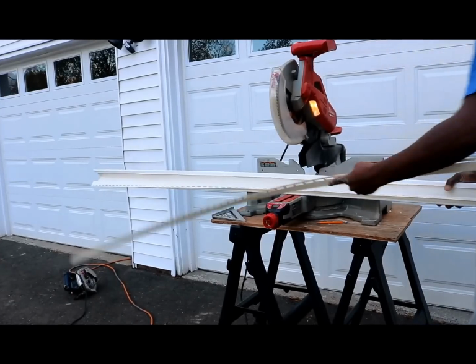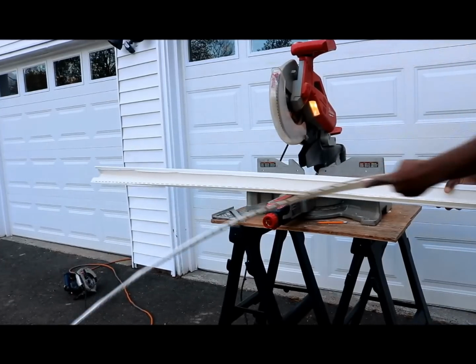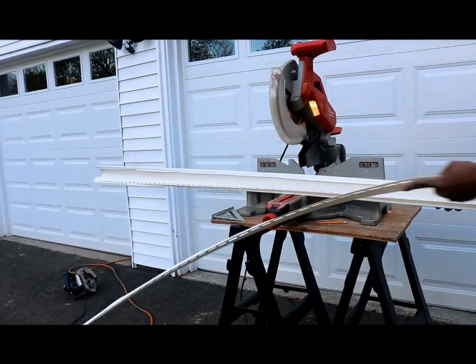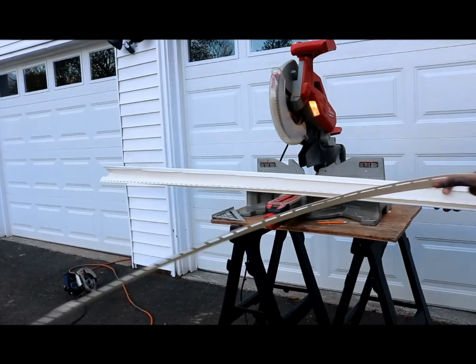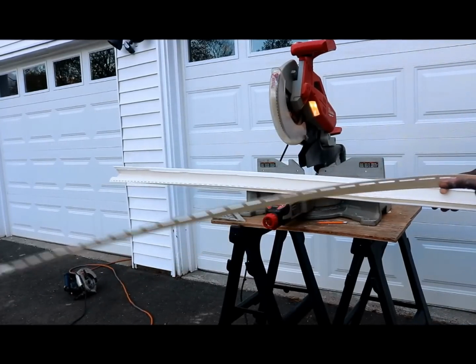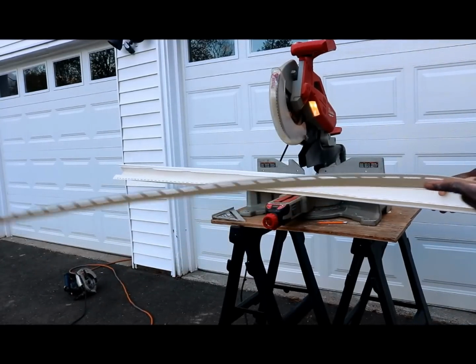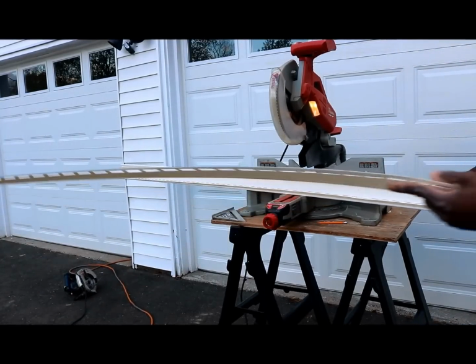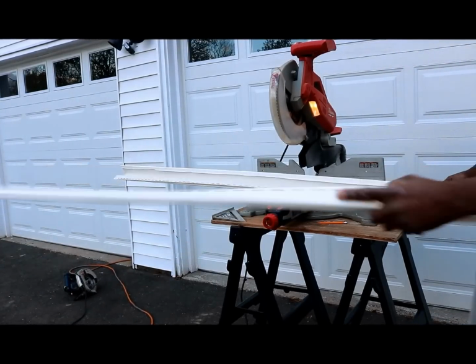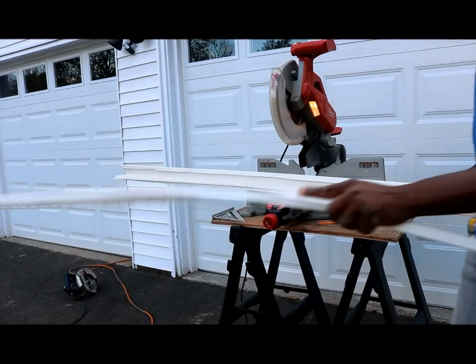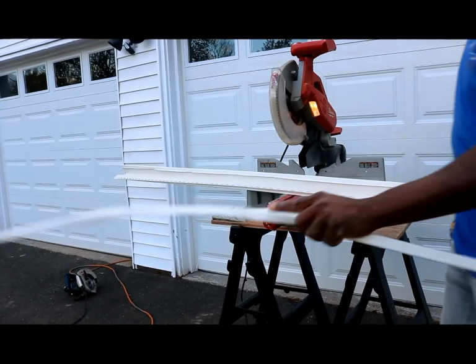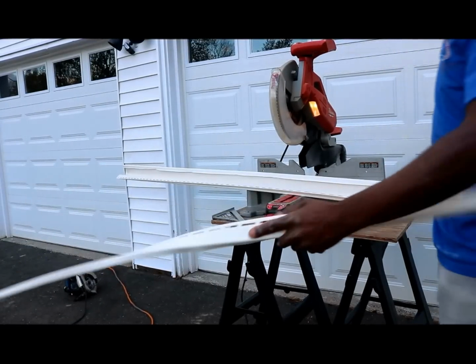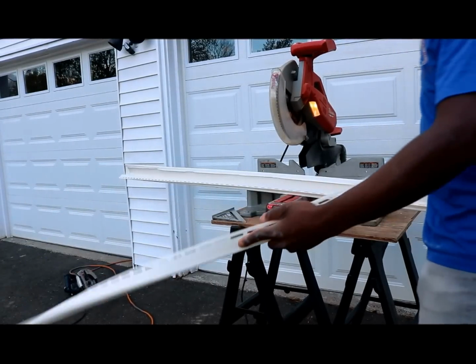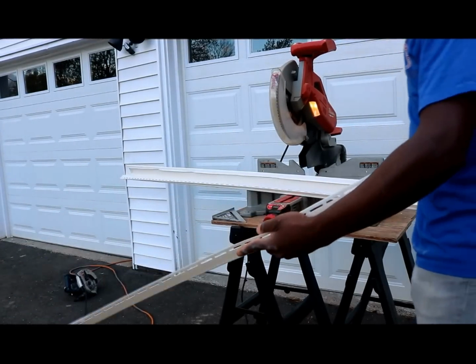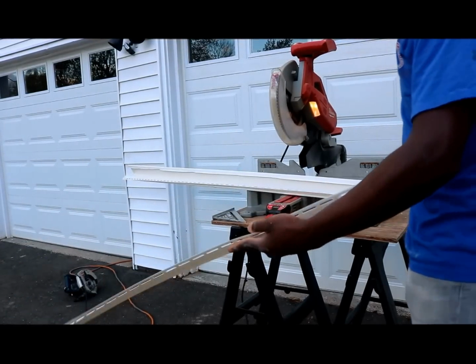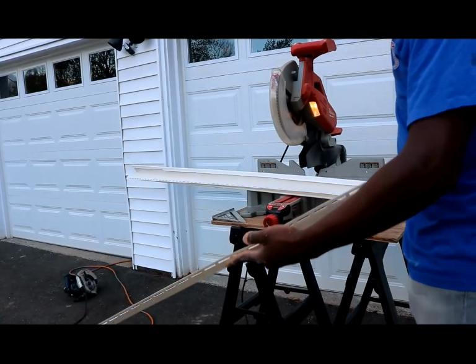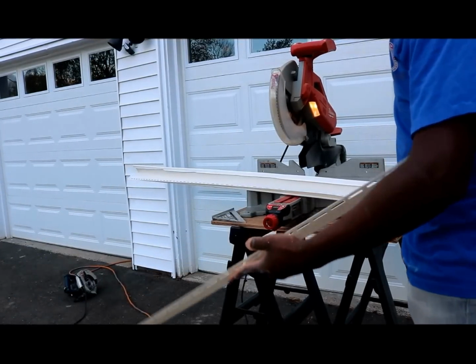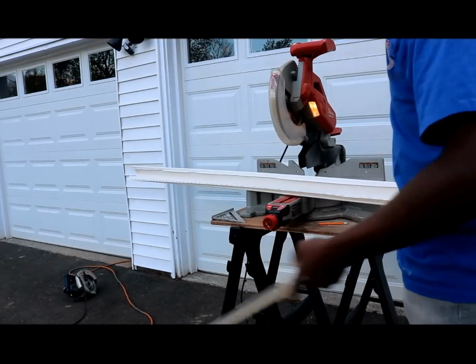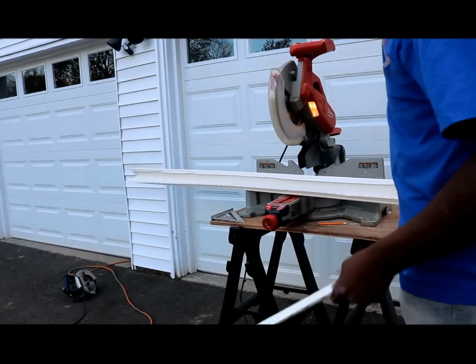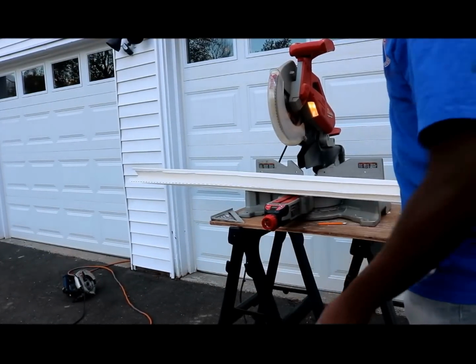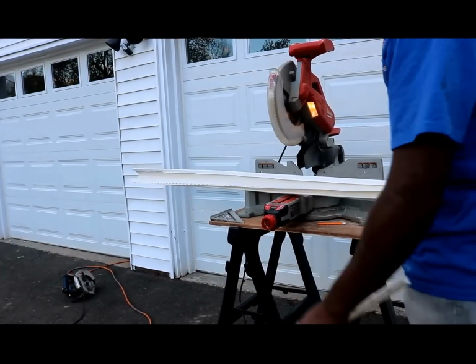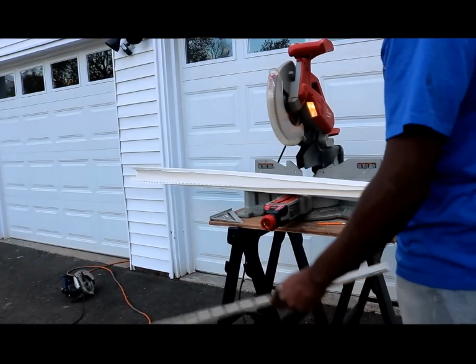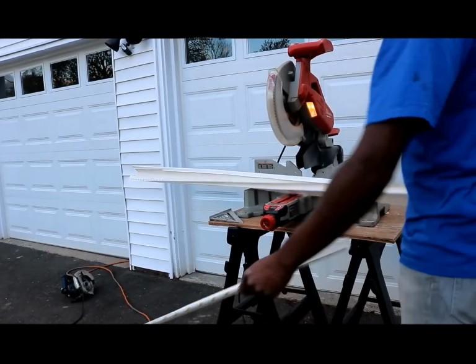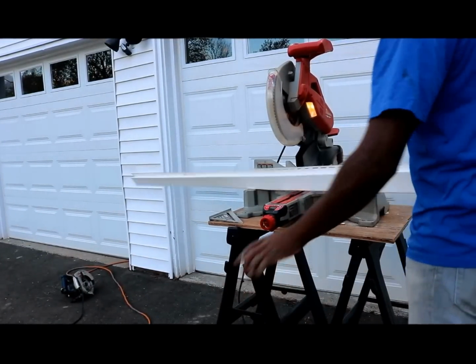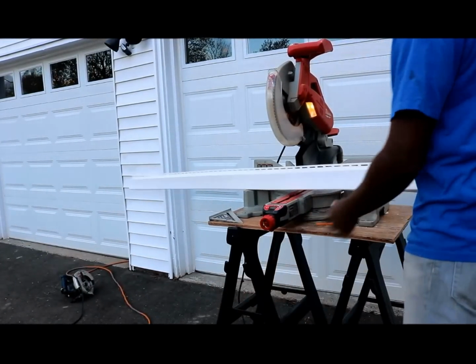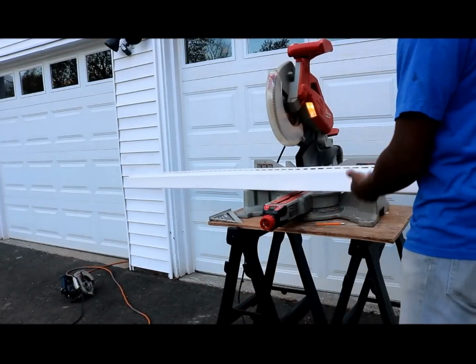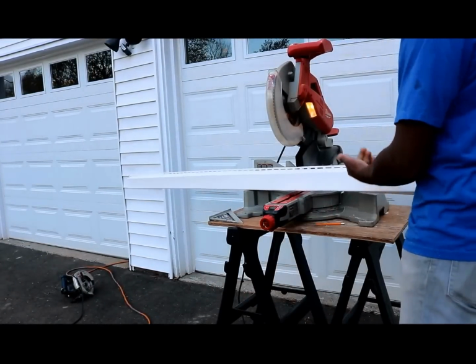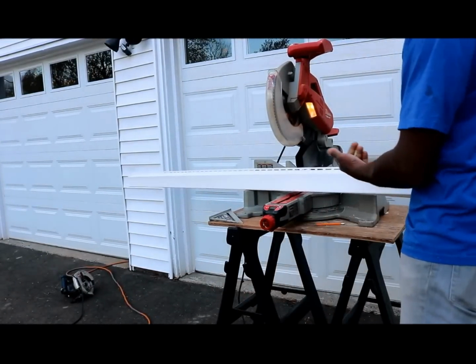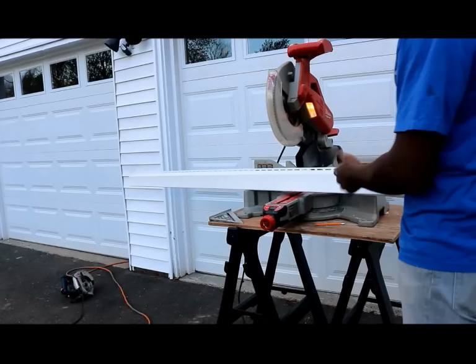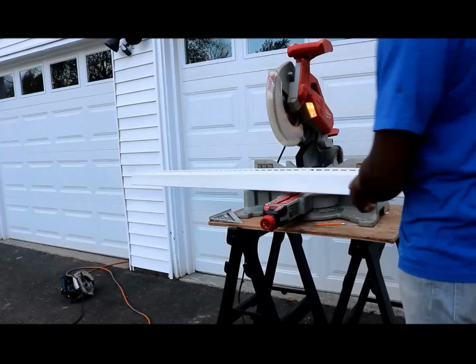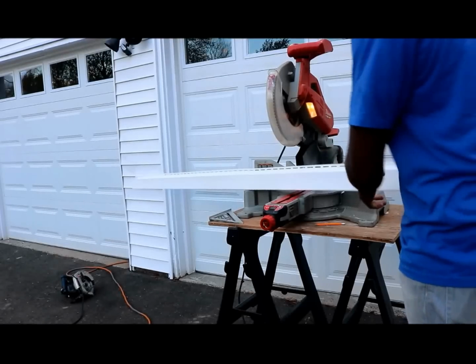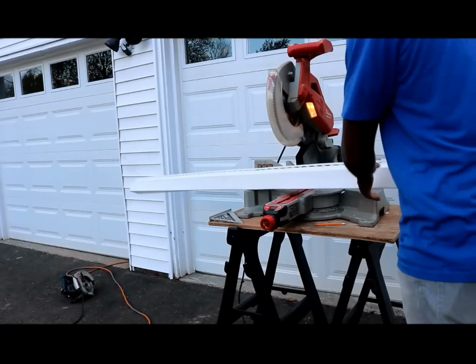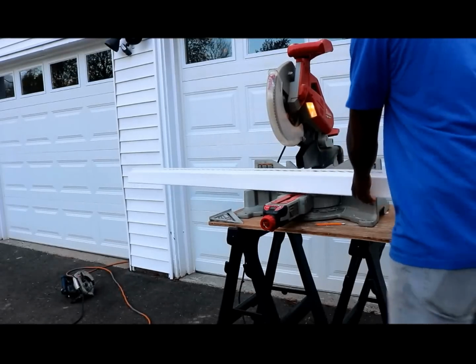So we have the first nailing flange piece off the new piece, and now we're going to go ahead and do the other side.